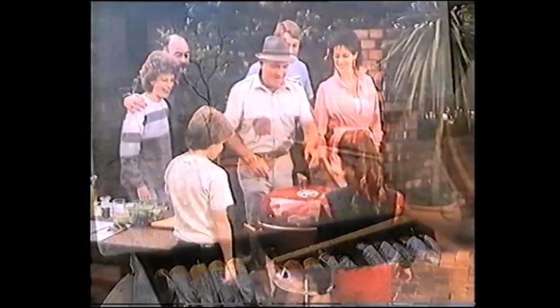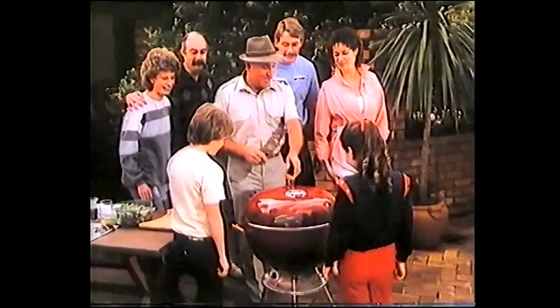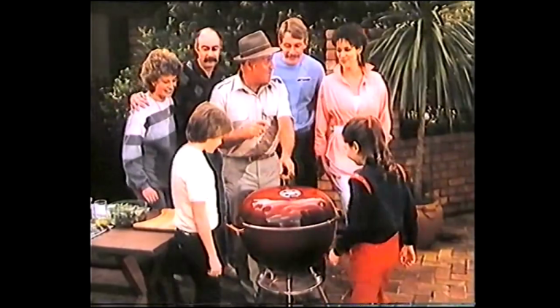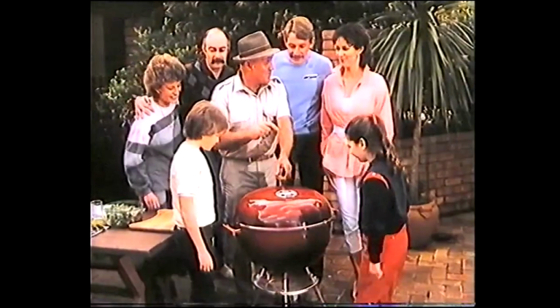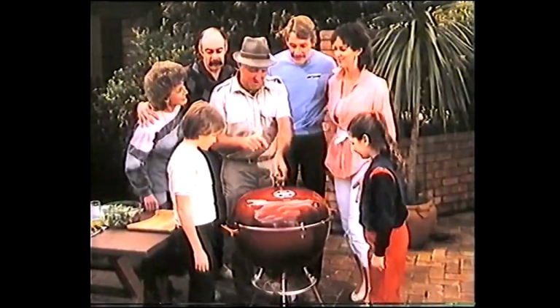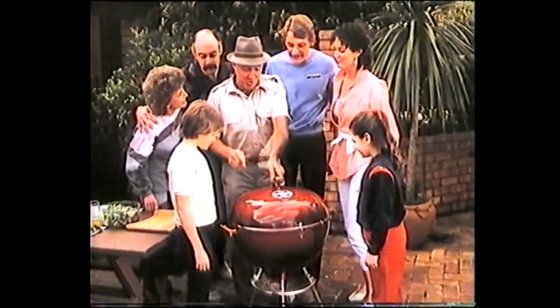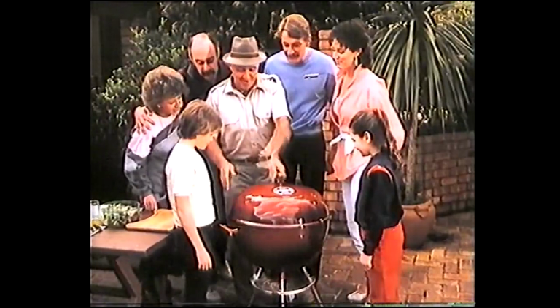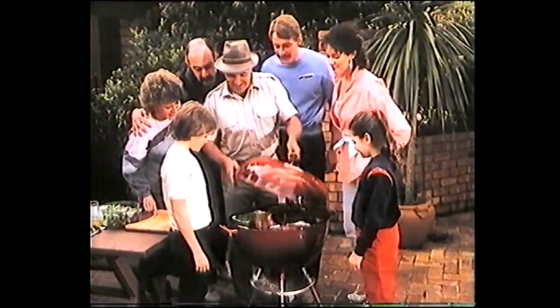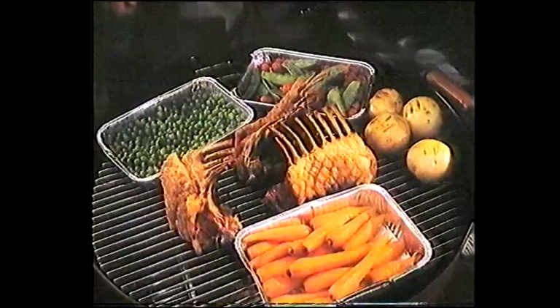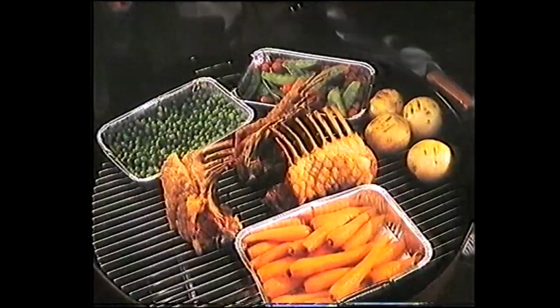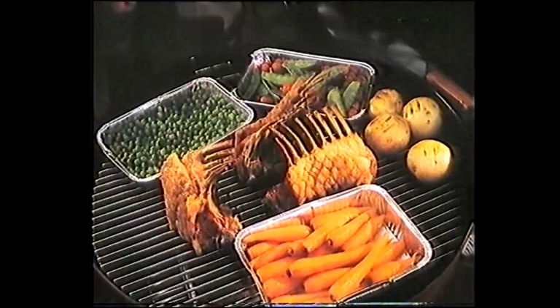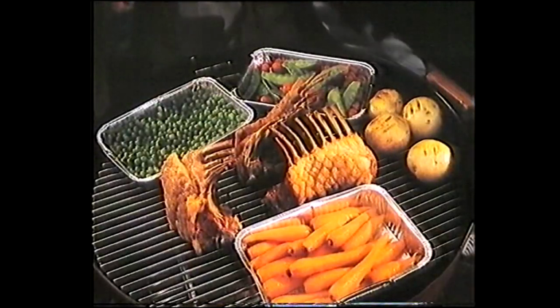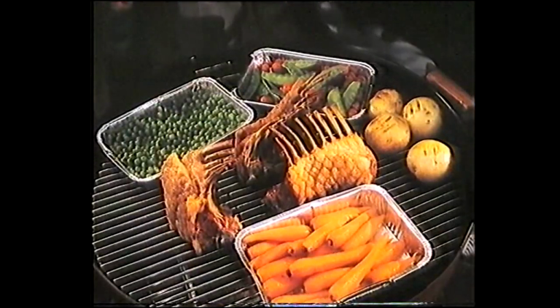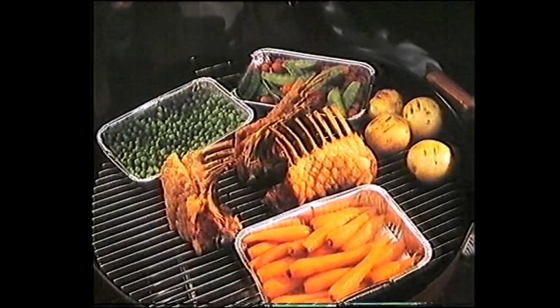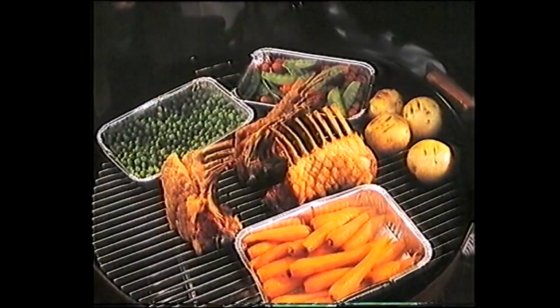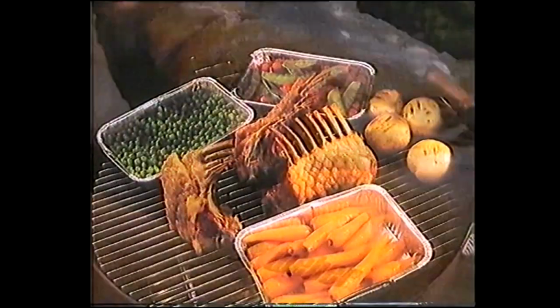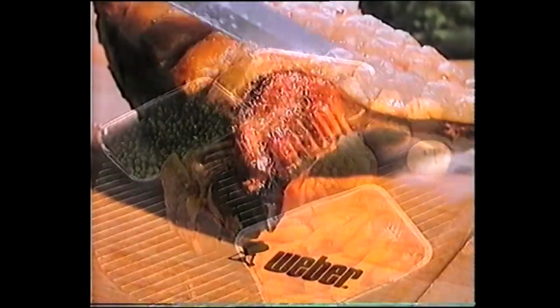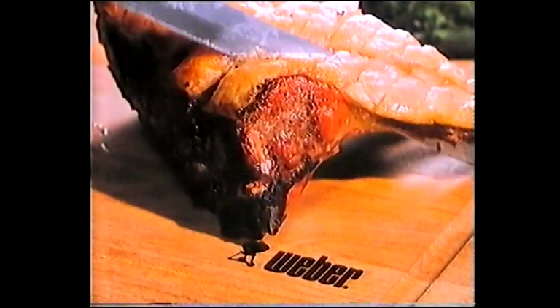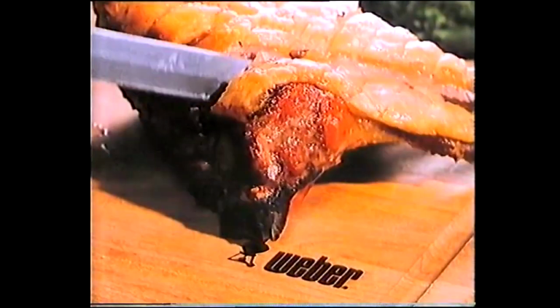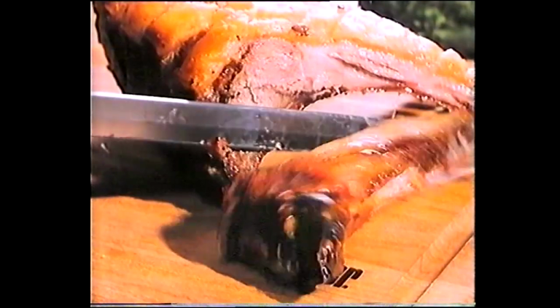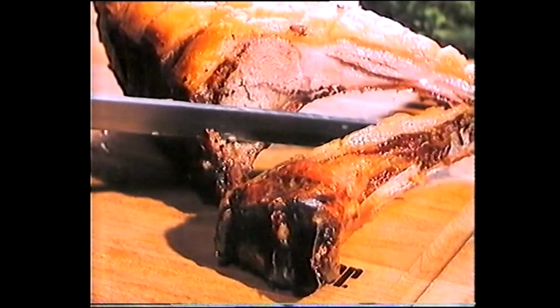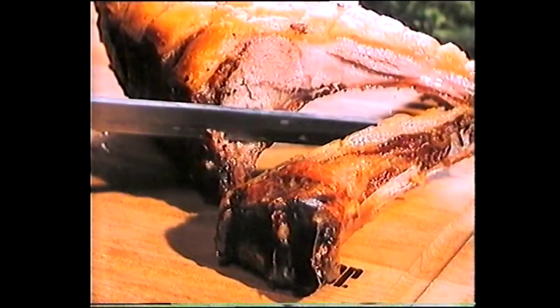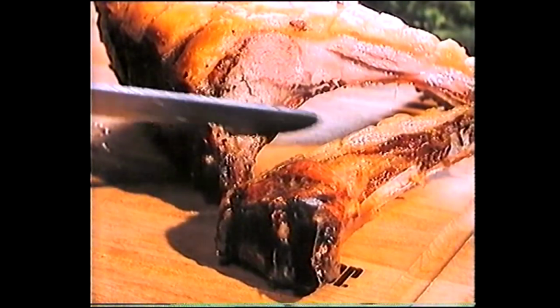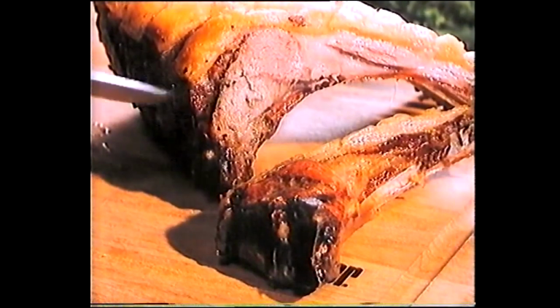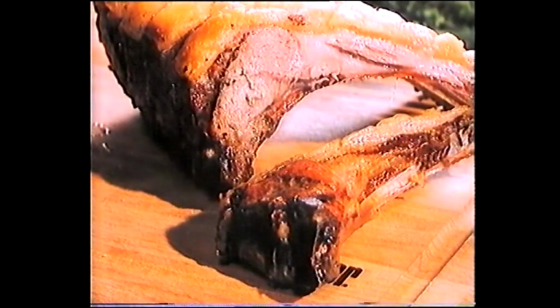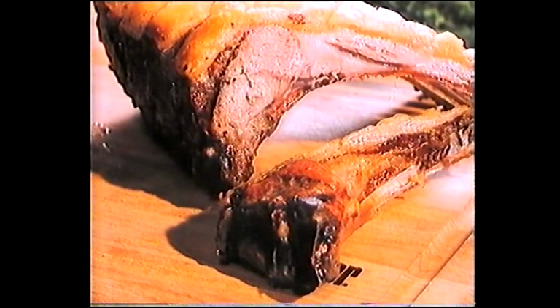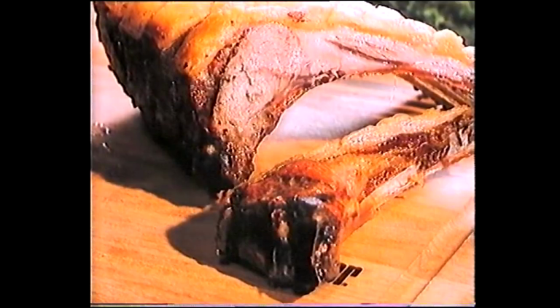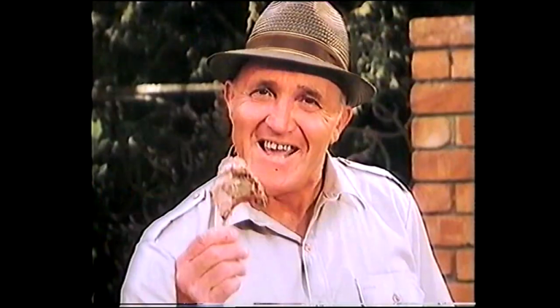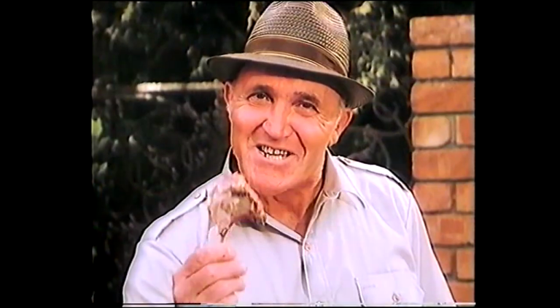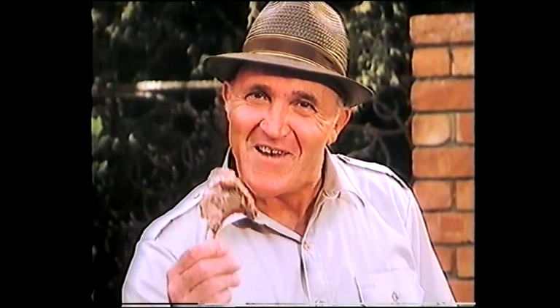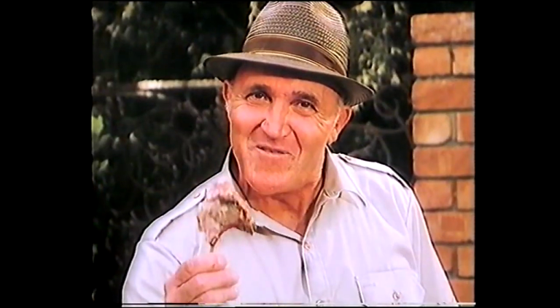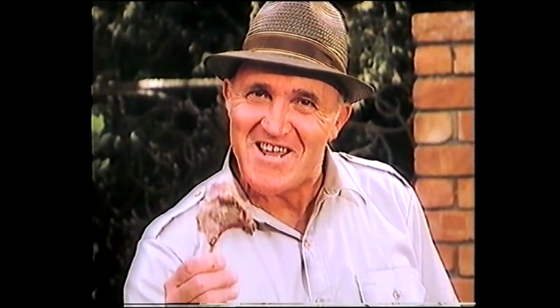Now for the proof of the pudding. Ain't that something? Magnificent! And it's fat-free.